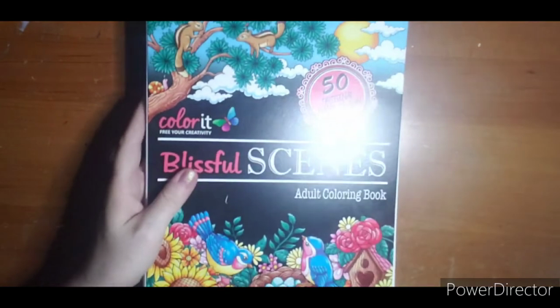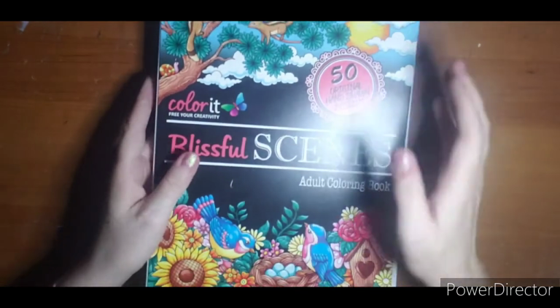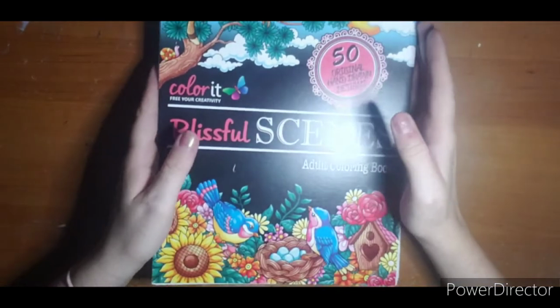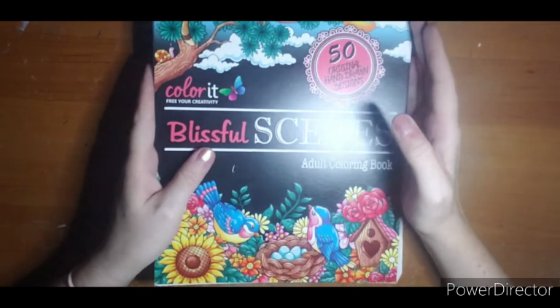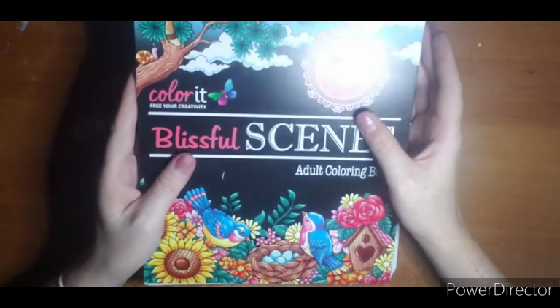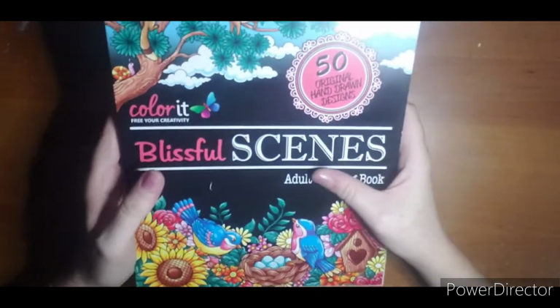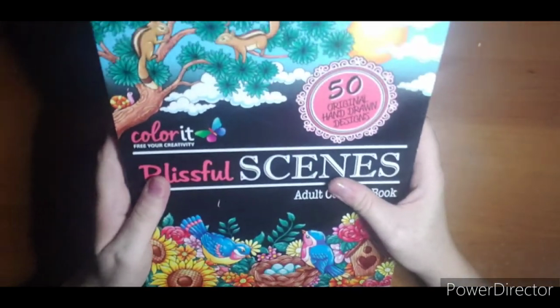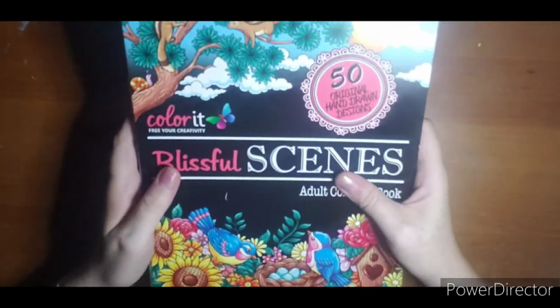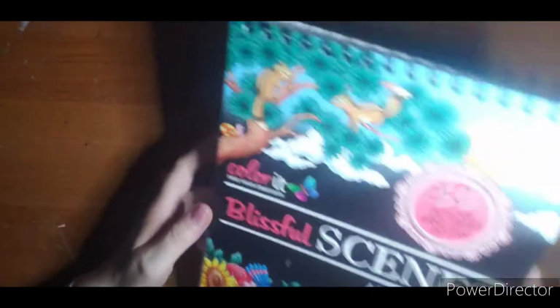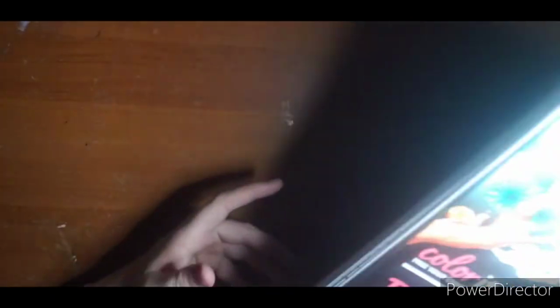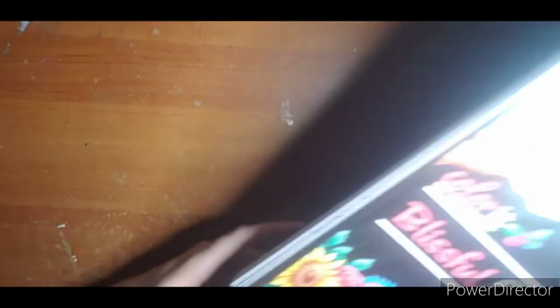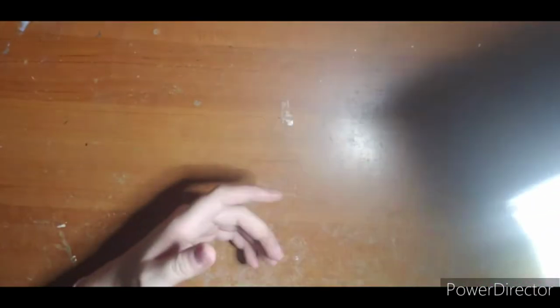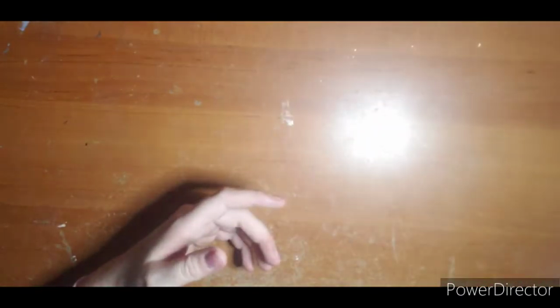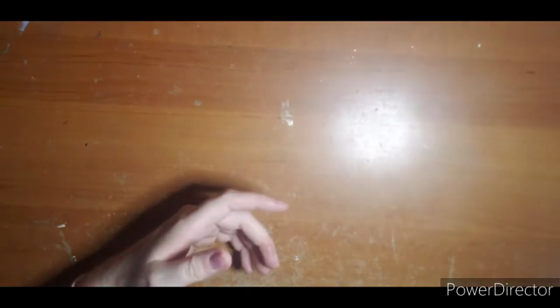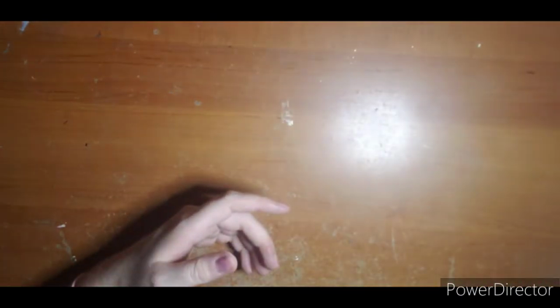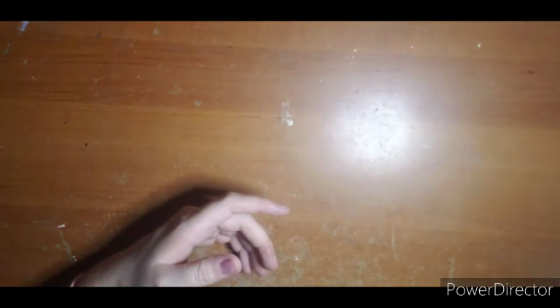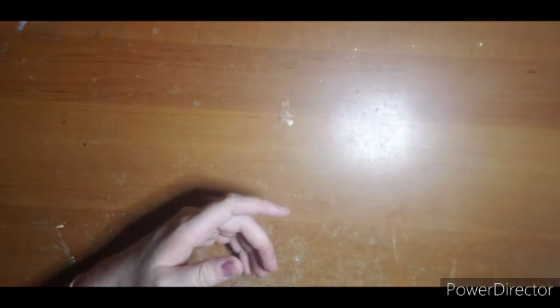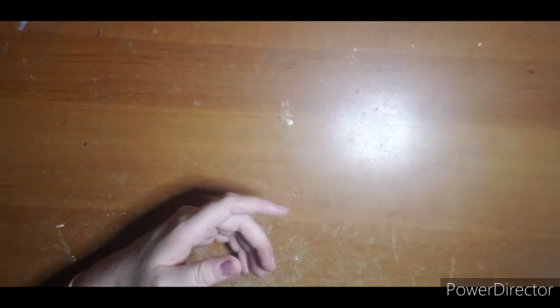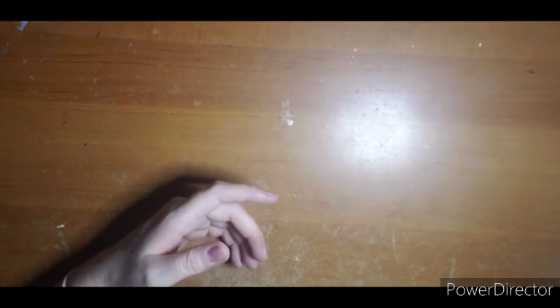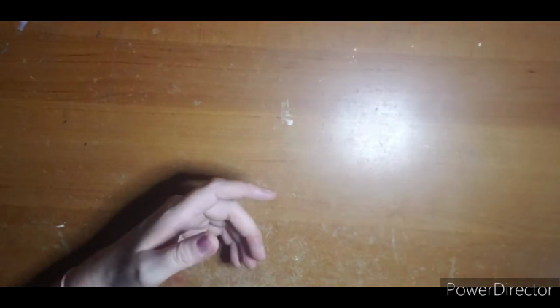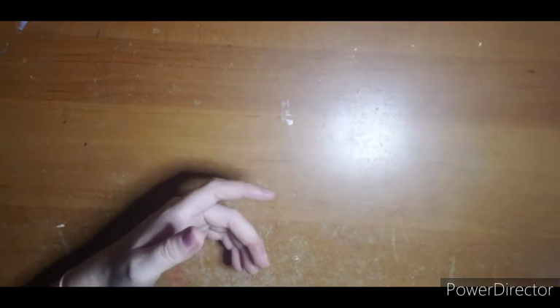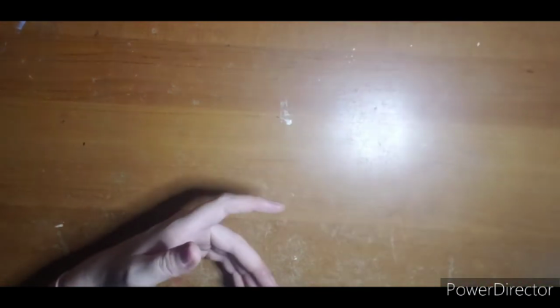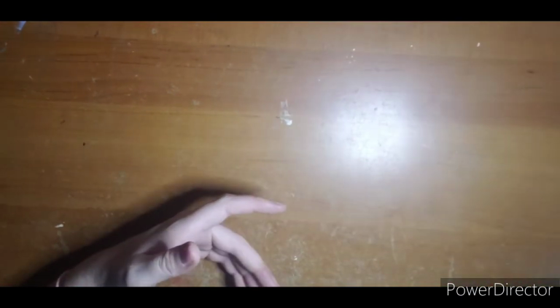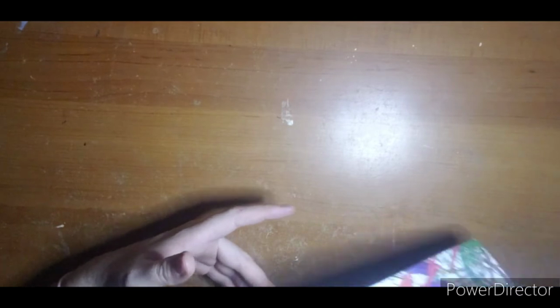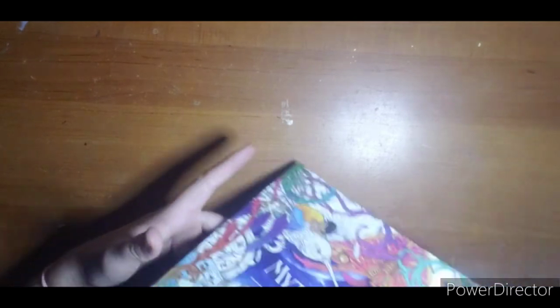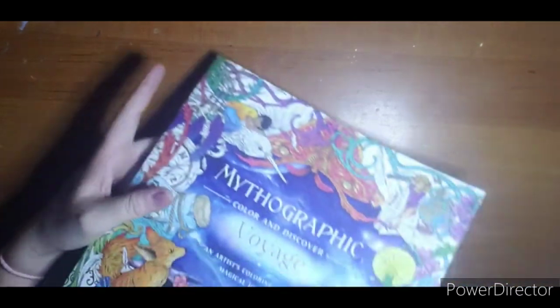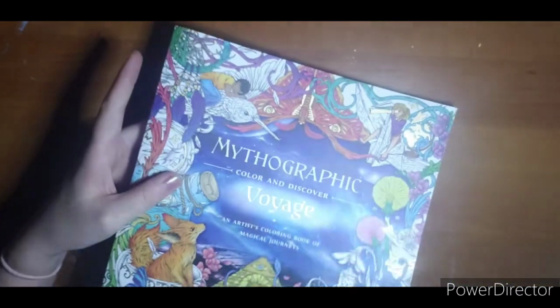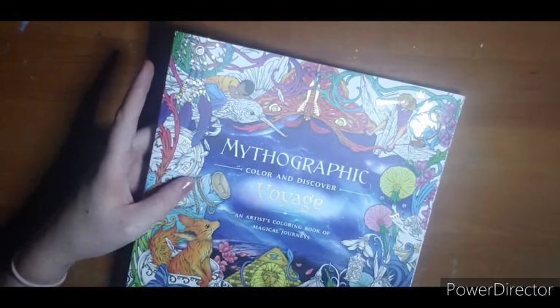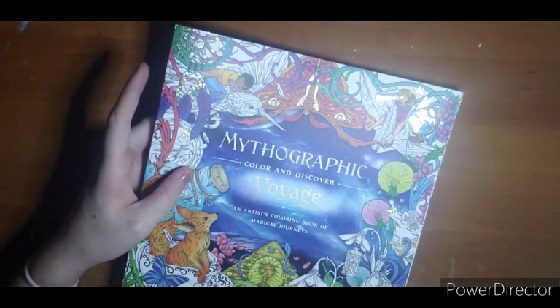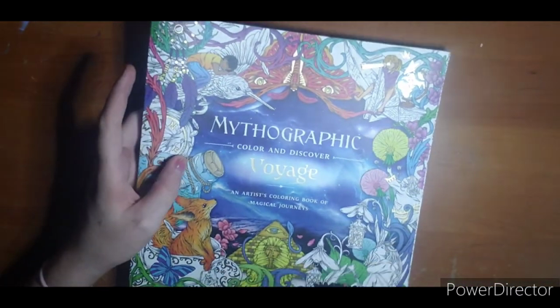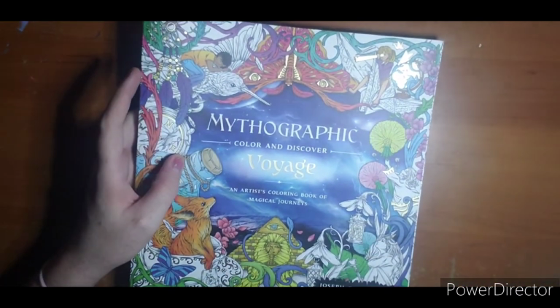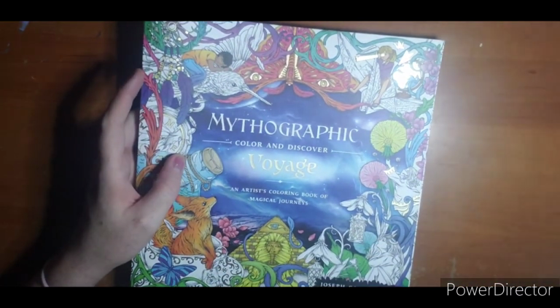So this is Blissful Scenes by Color It. I'll have to tackle it — there are a couple cute pages in there I wouldn't mind tackling.